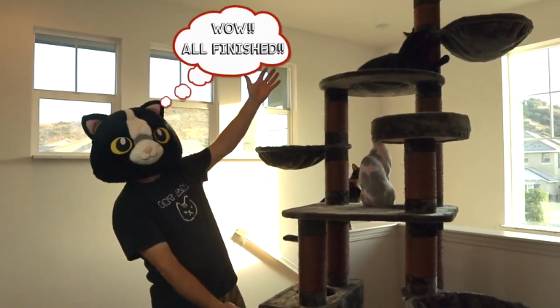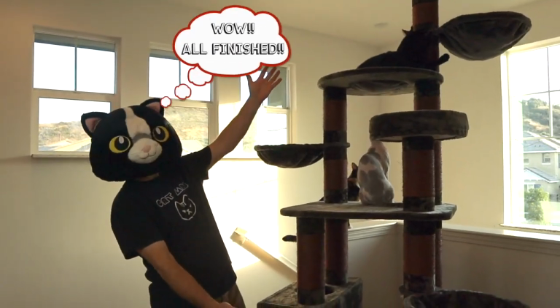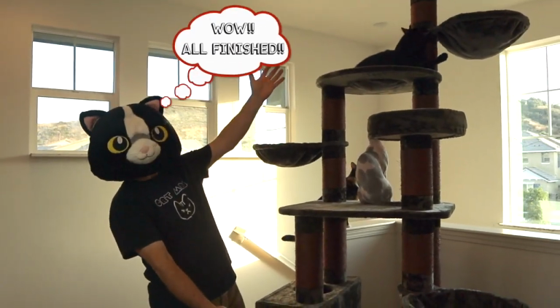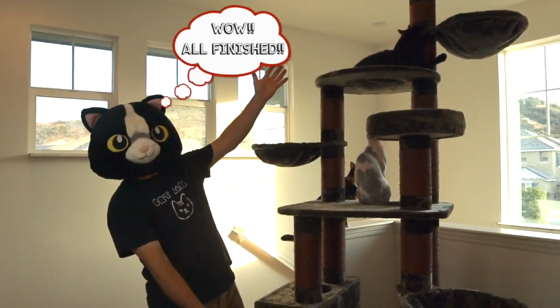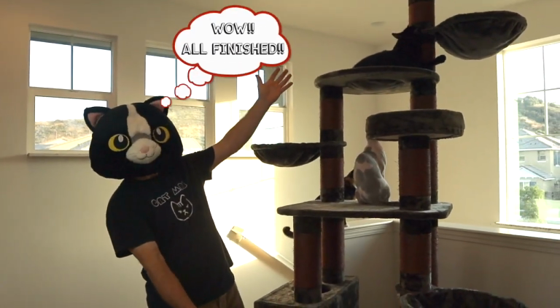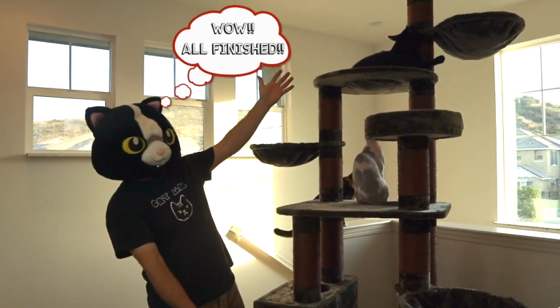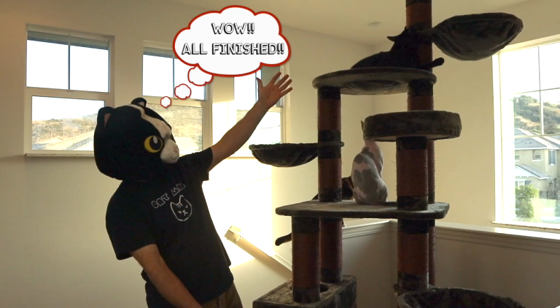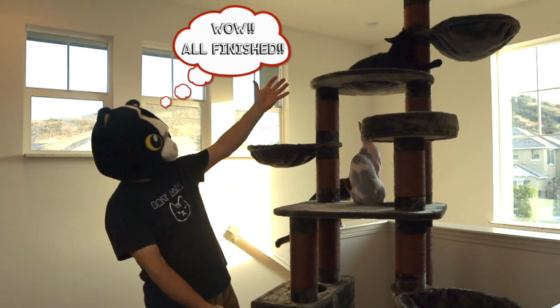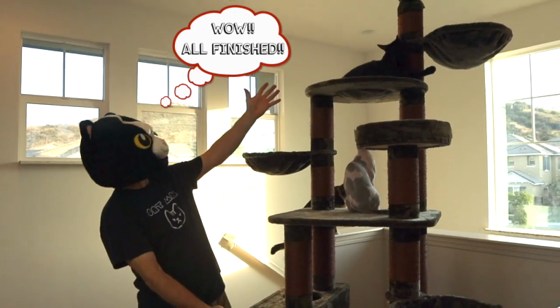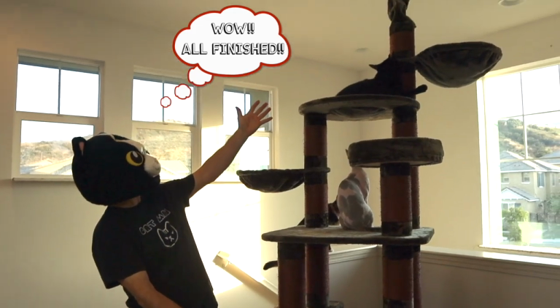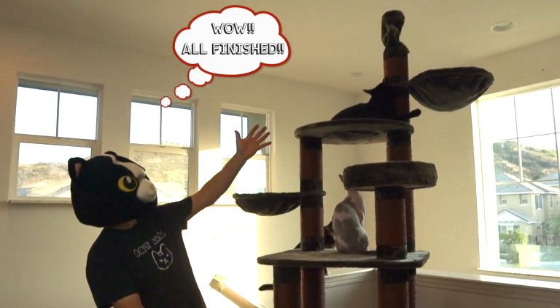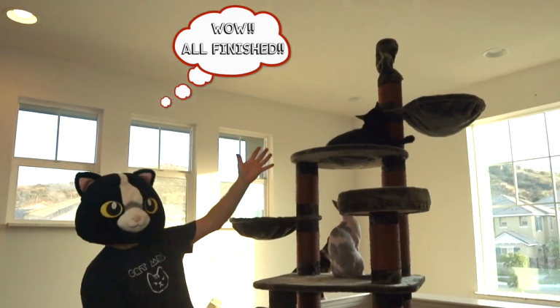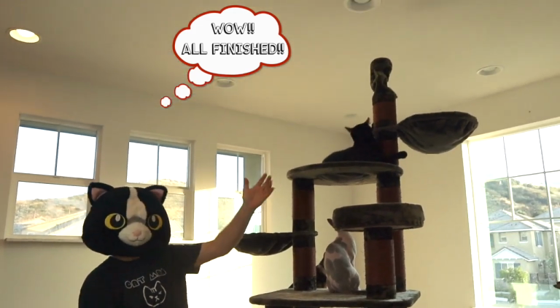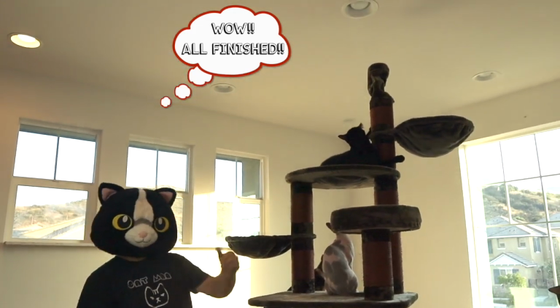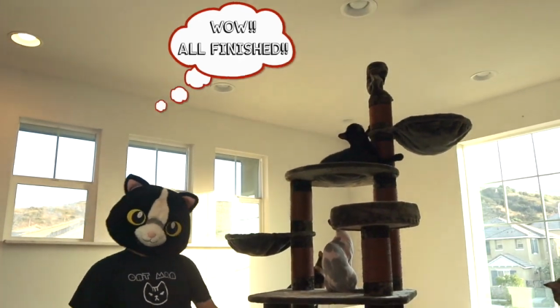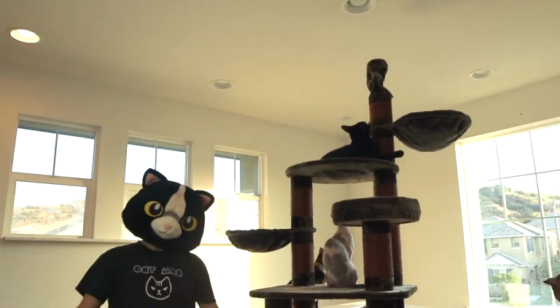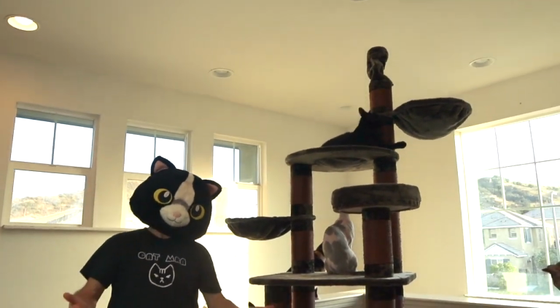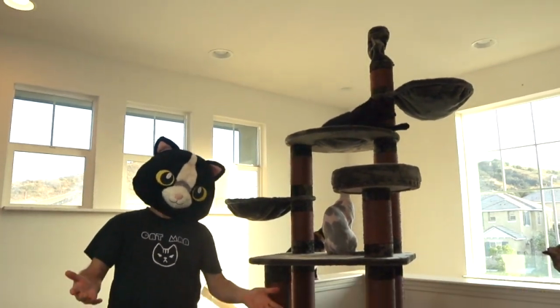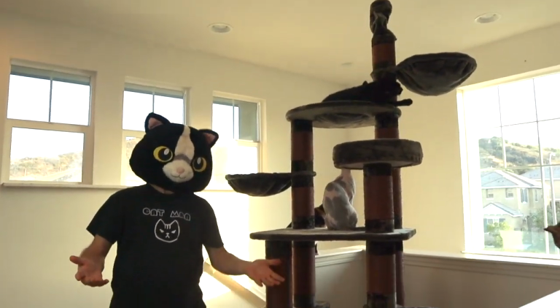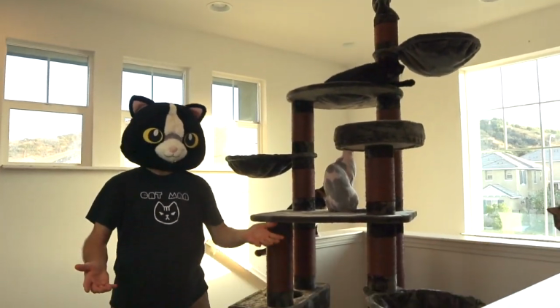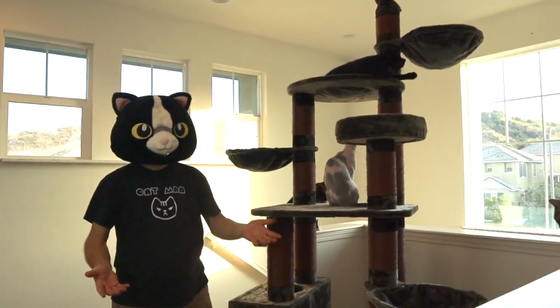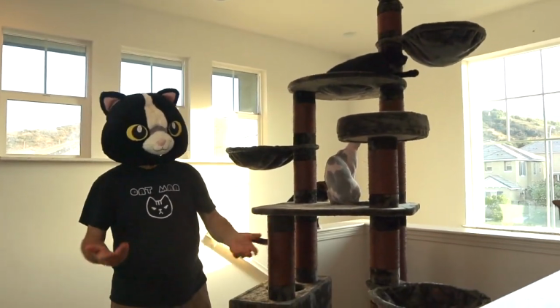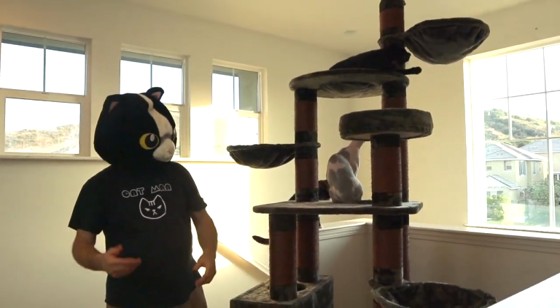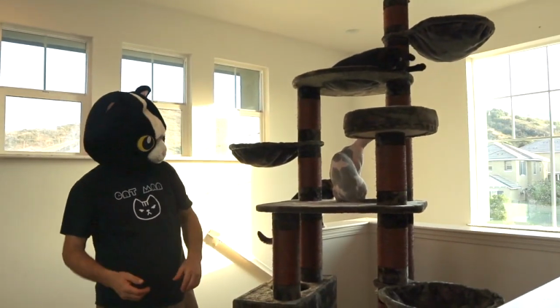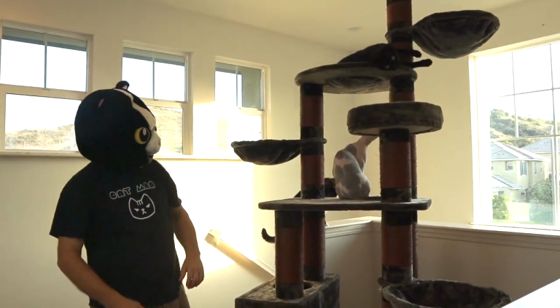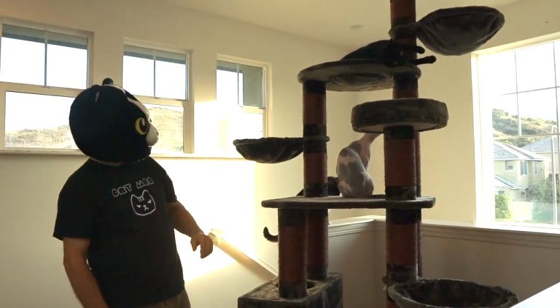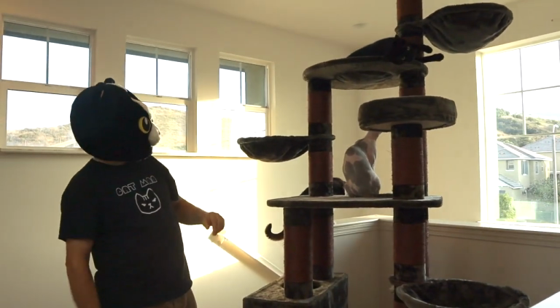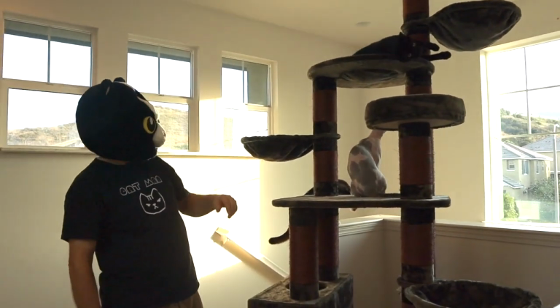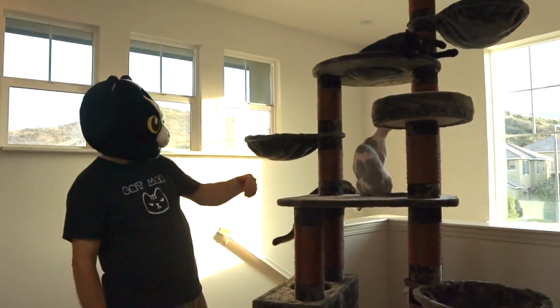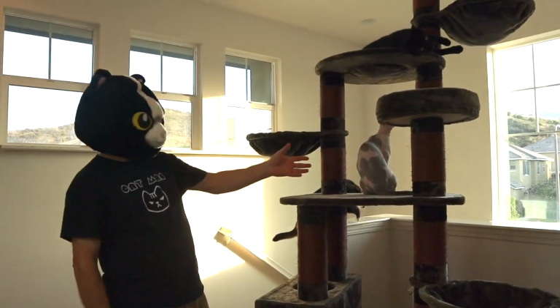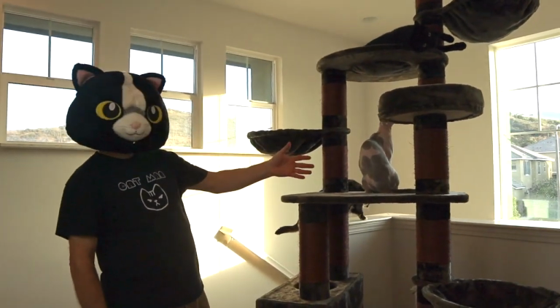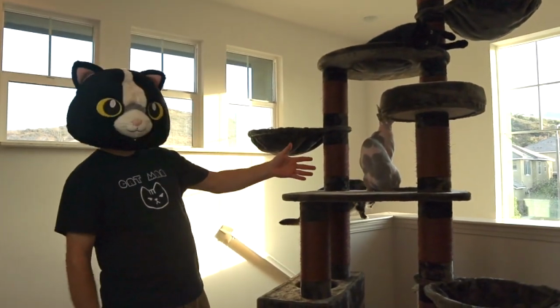All done. This is amazing. That wasn't too hard to put together either. And they love it.